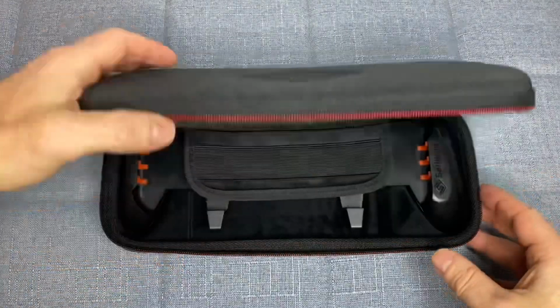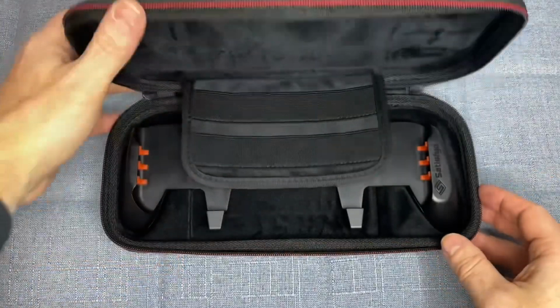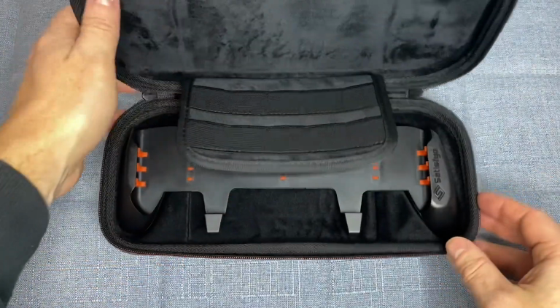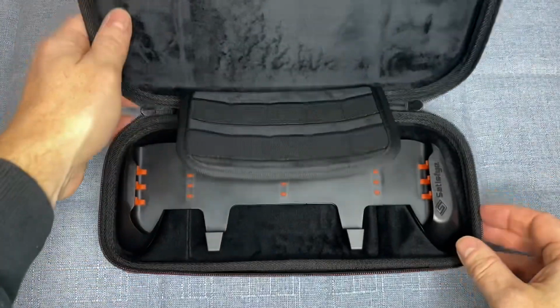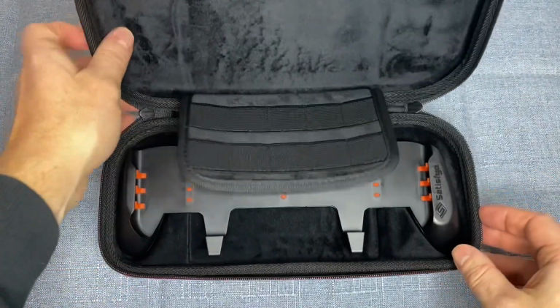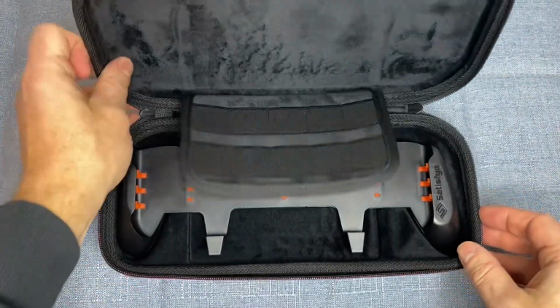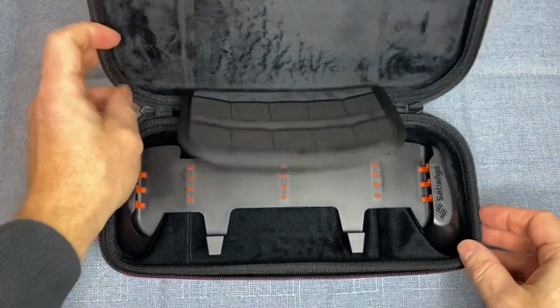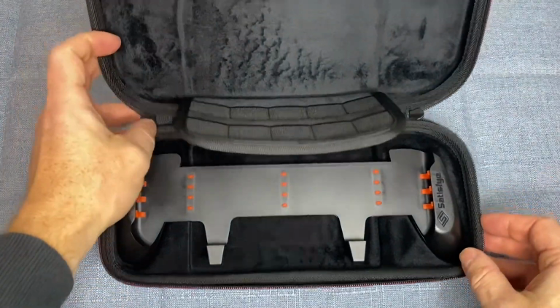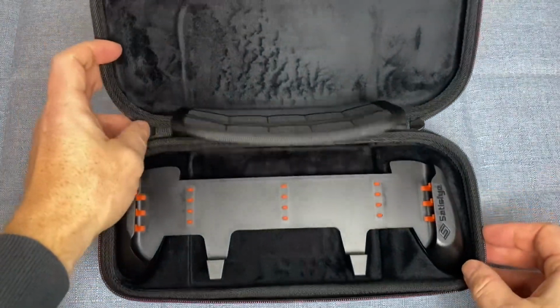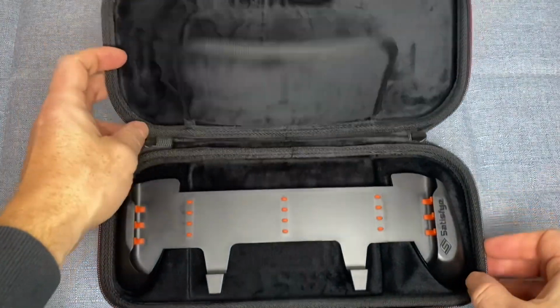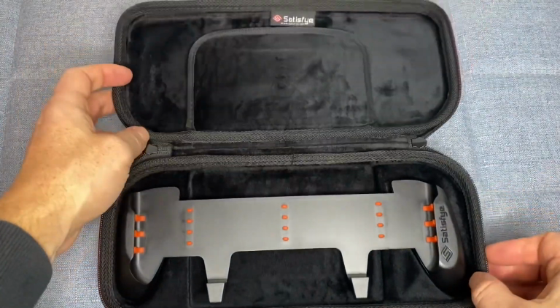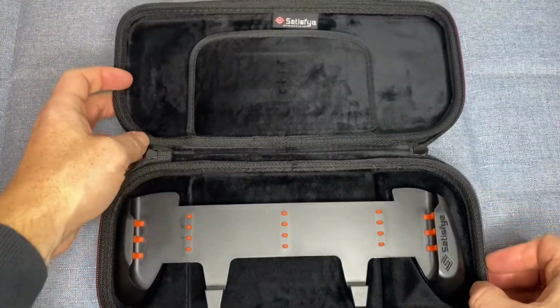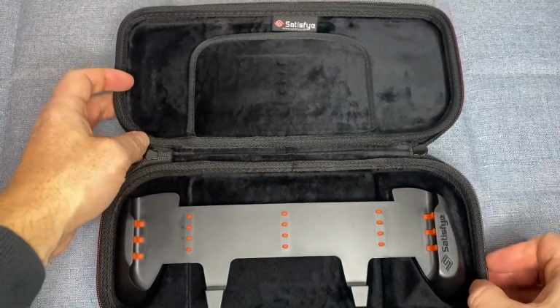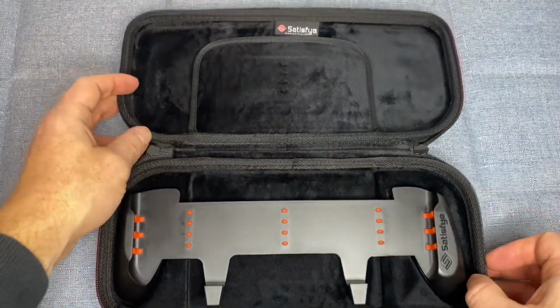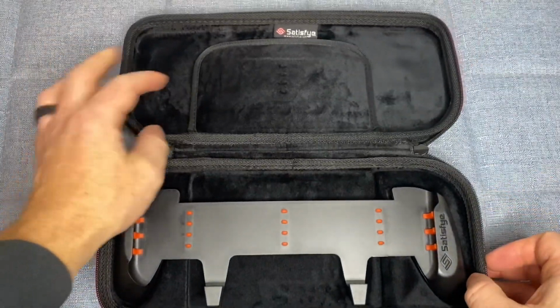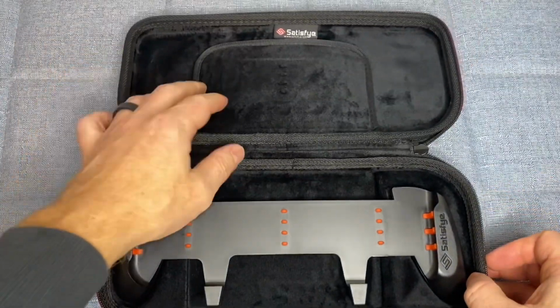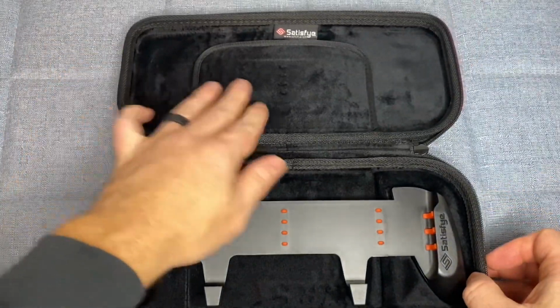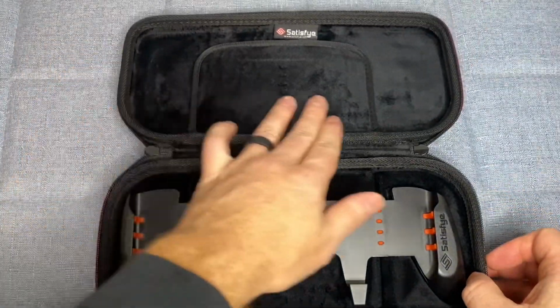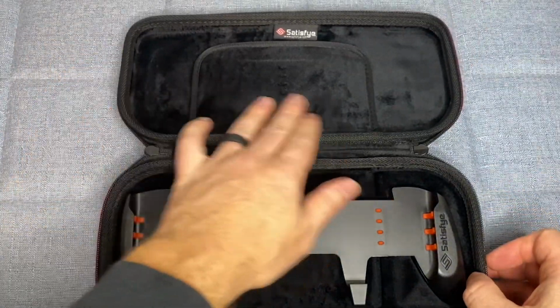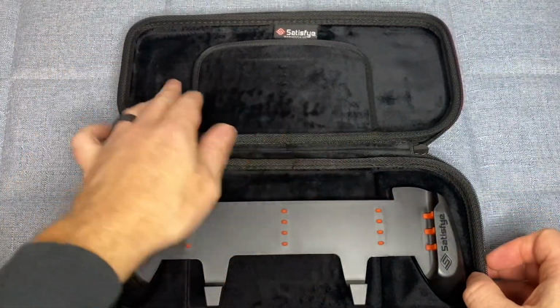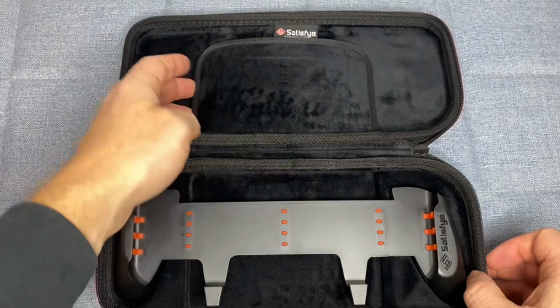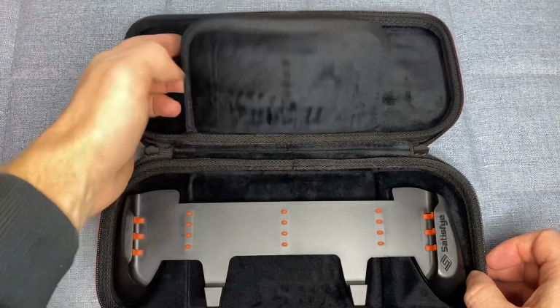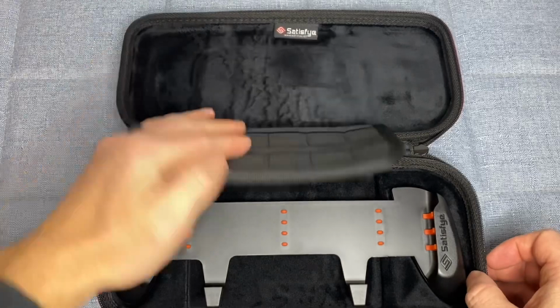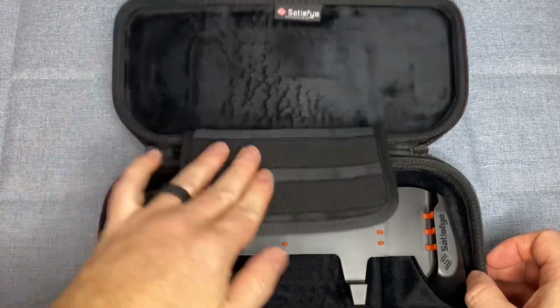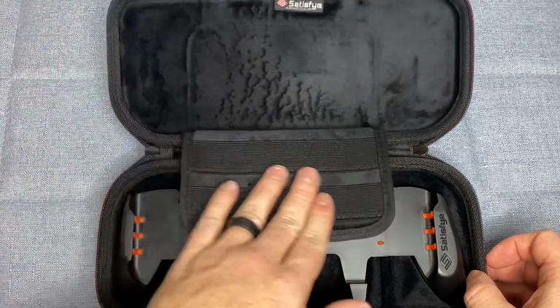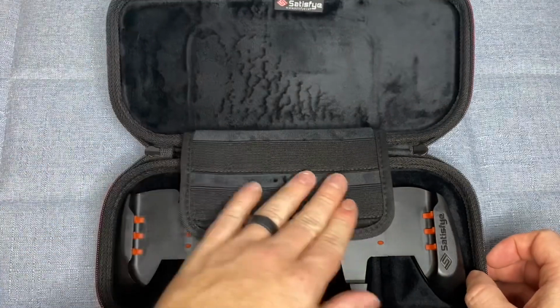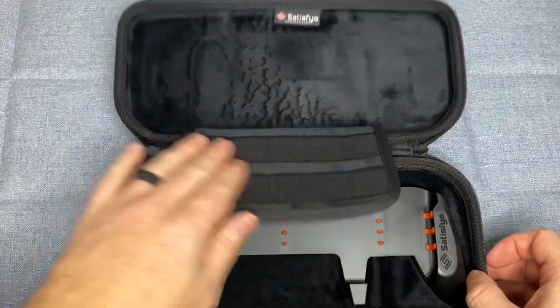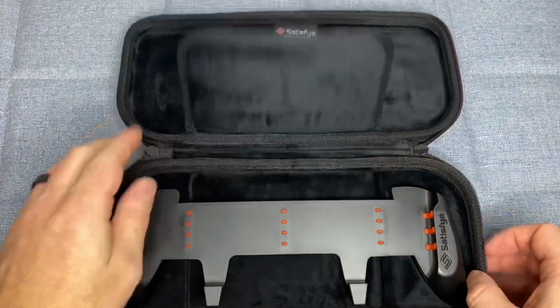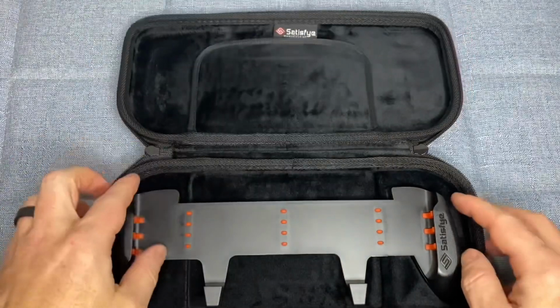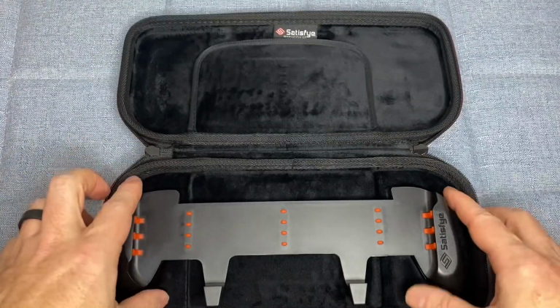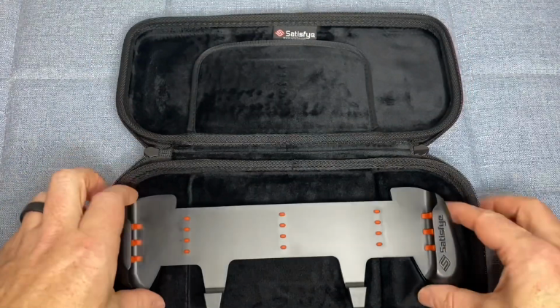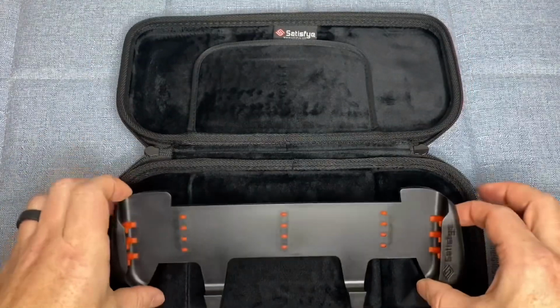The bundle also includes game storage, which can hold up to 10 games, ensuring that you have all your favorite games with you wherever you go.